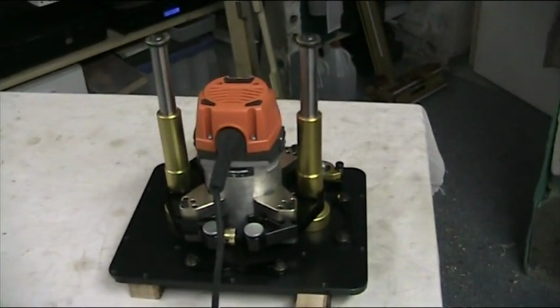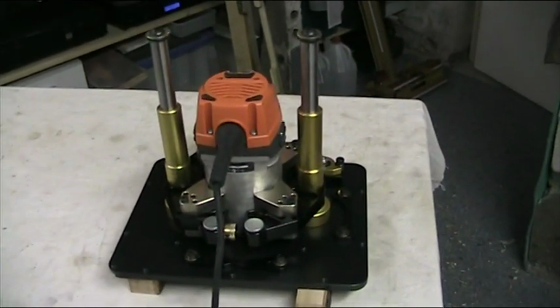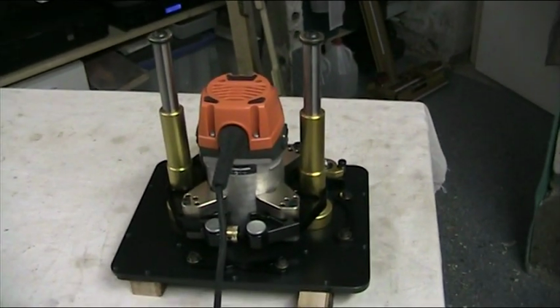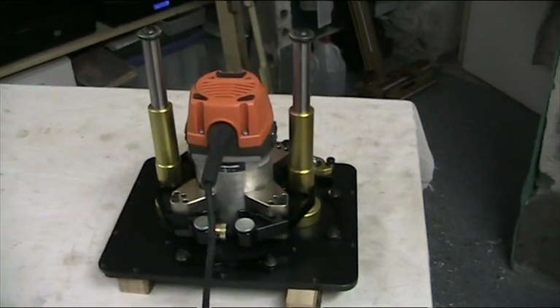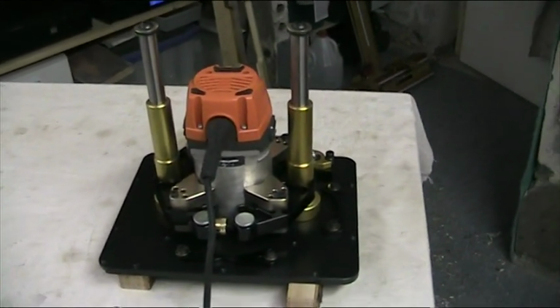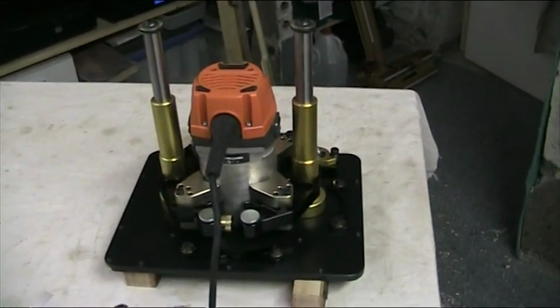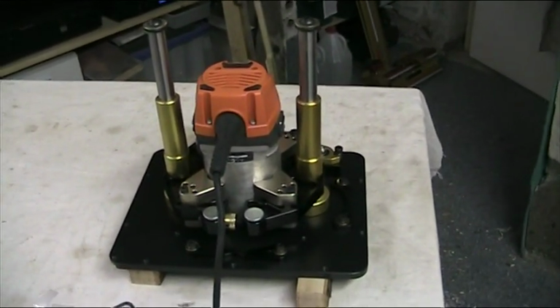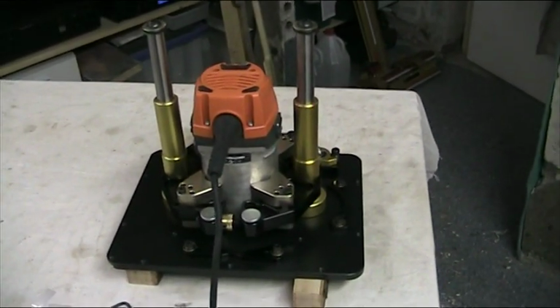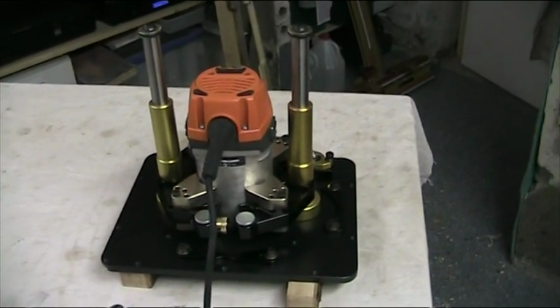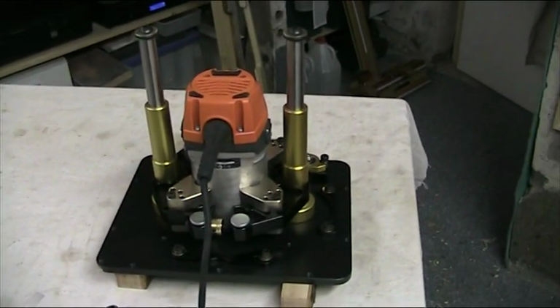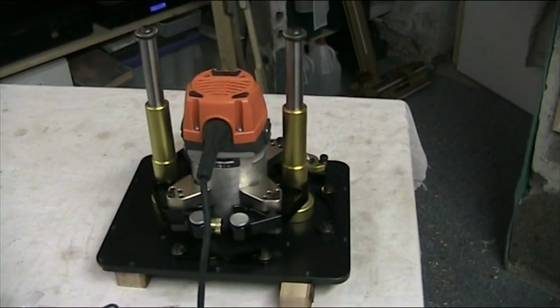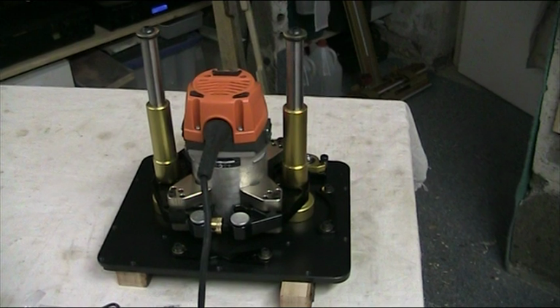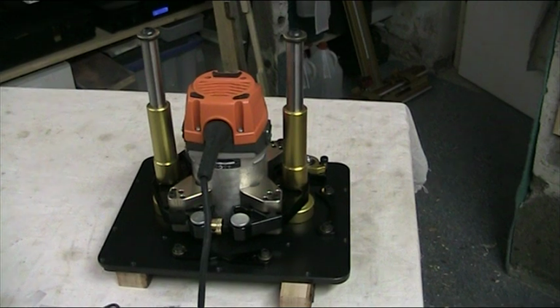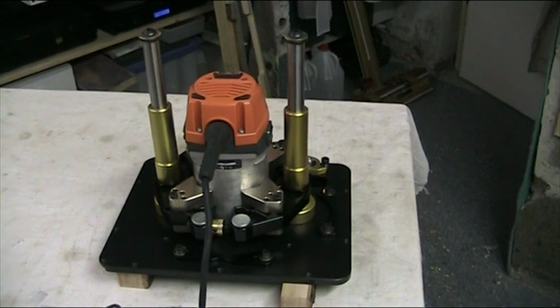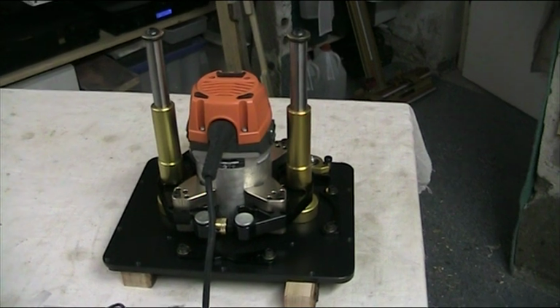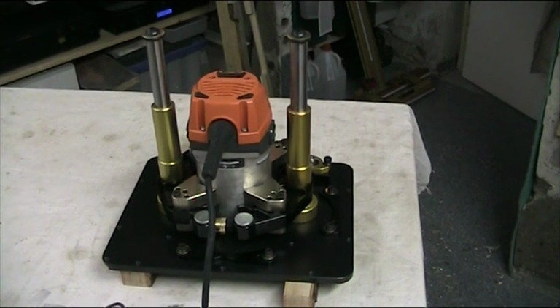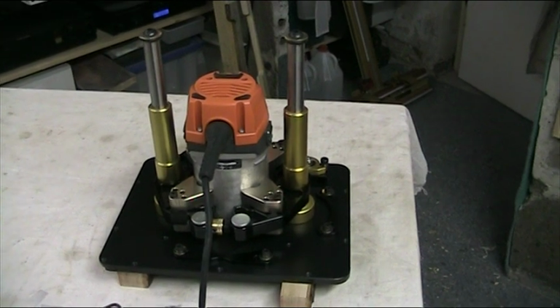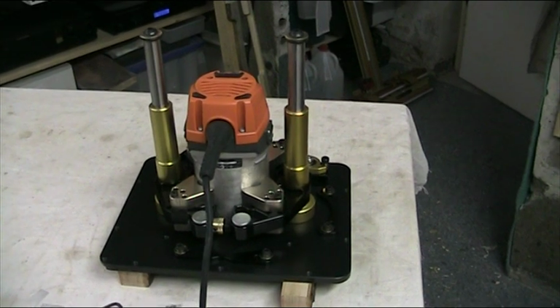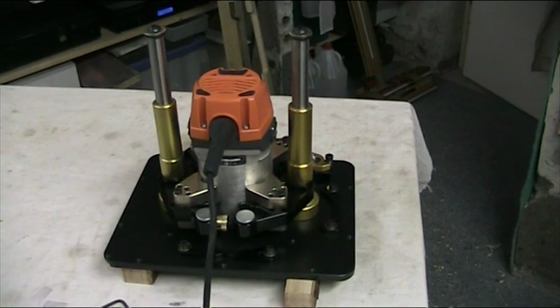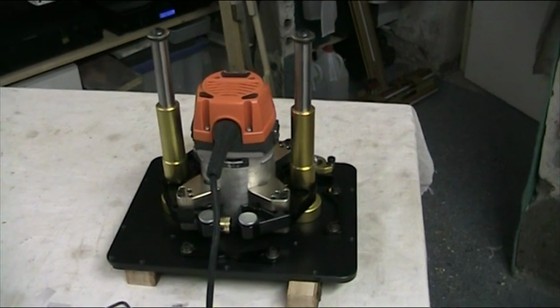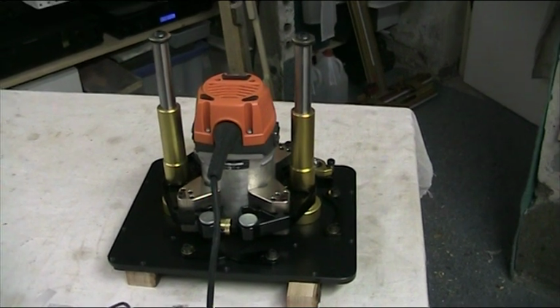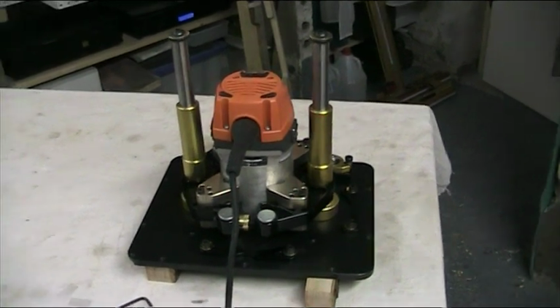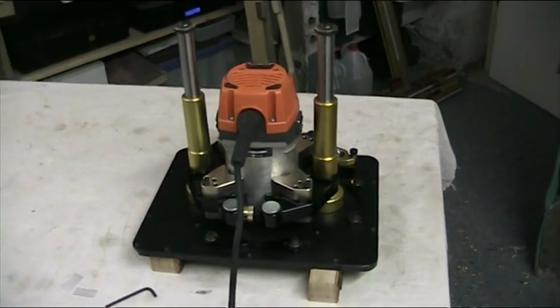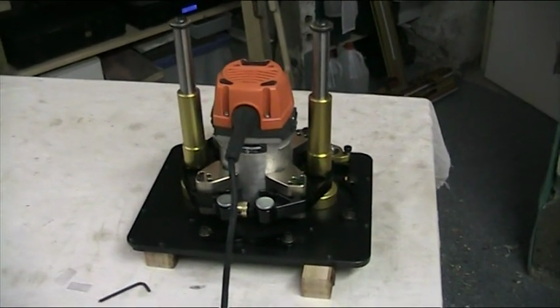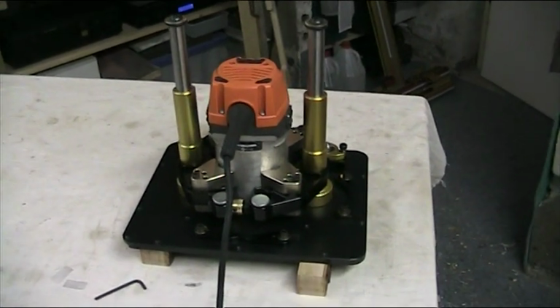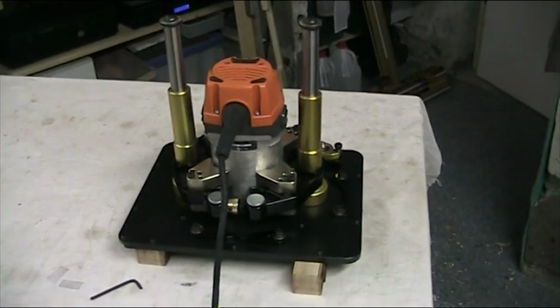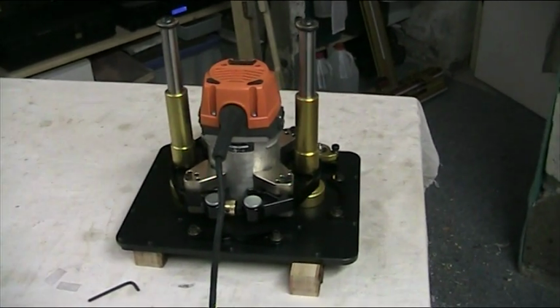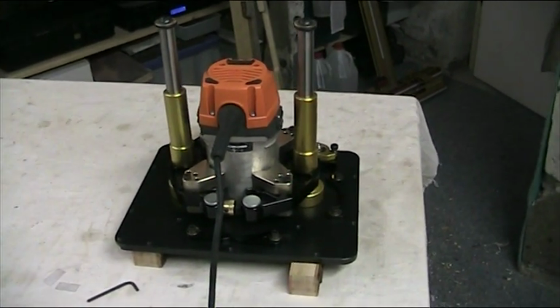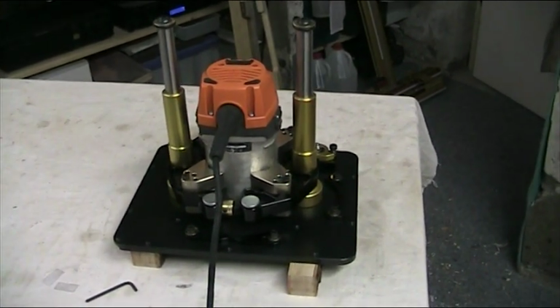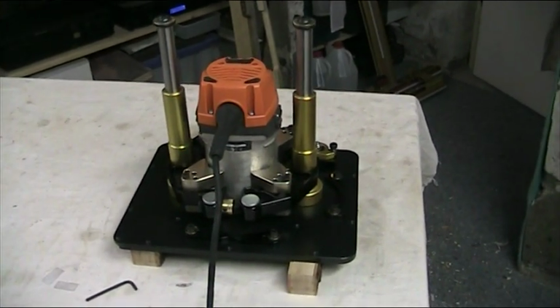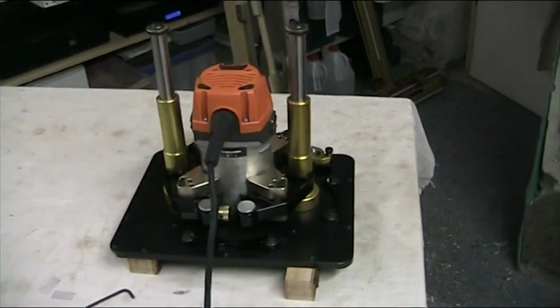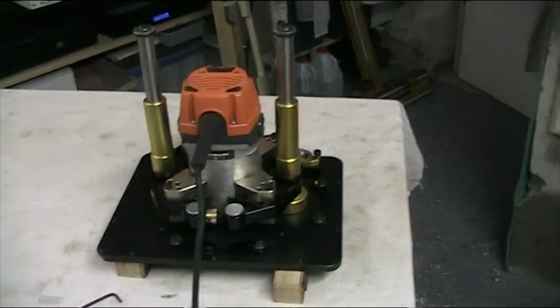I will just get the camera back up on the stand and then we will see about mounting it onto the router table.